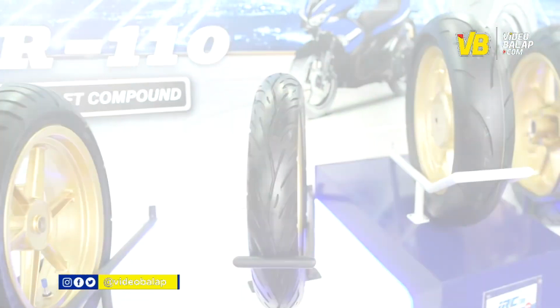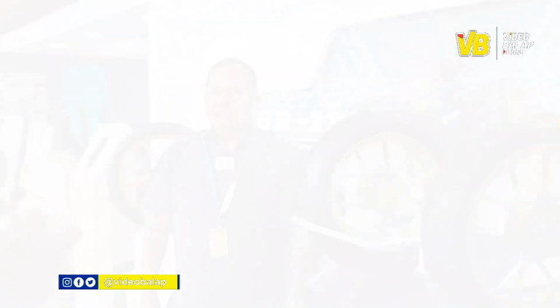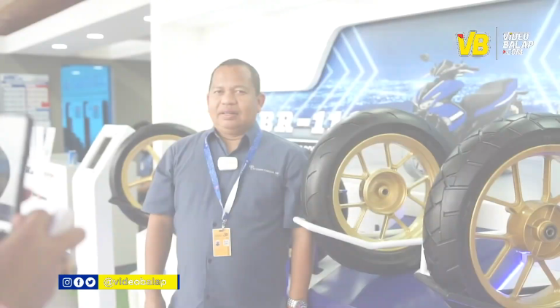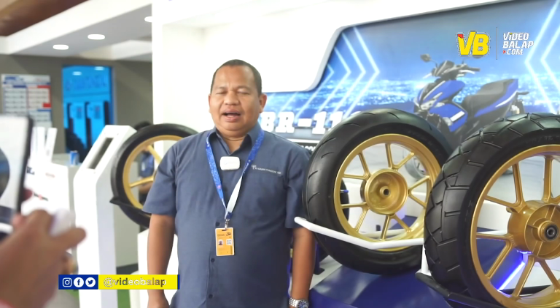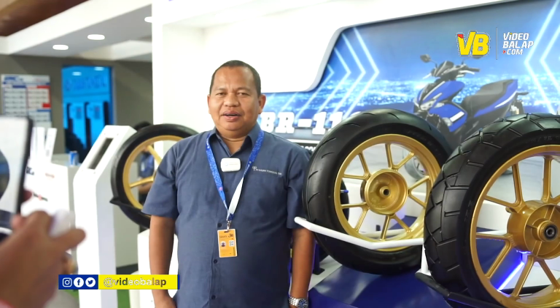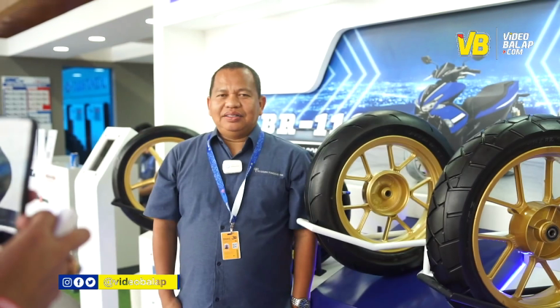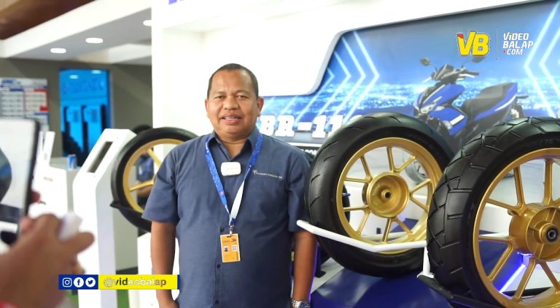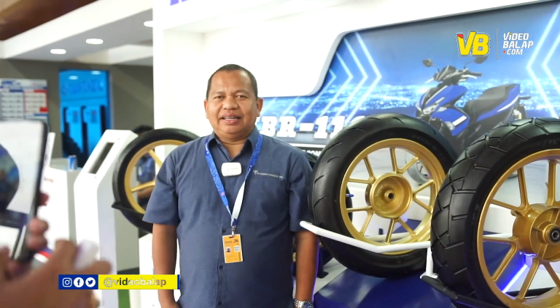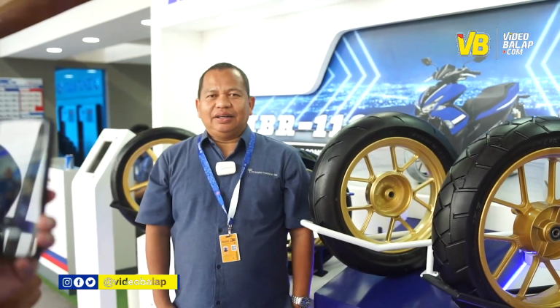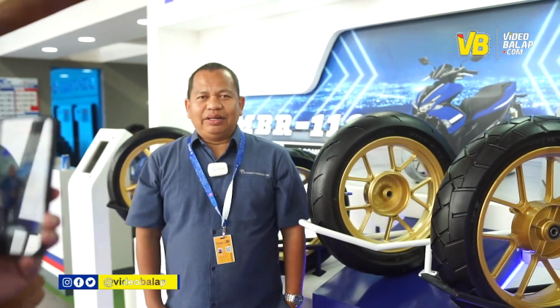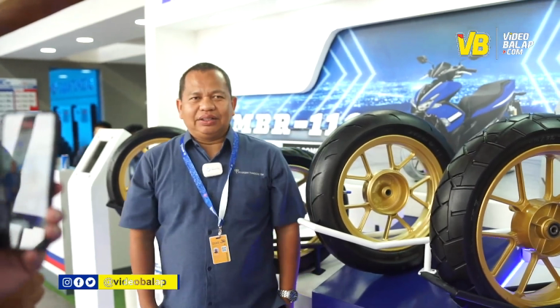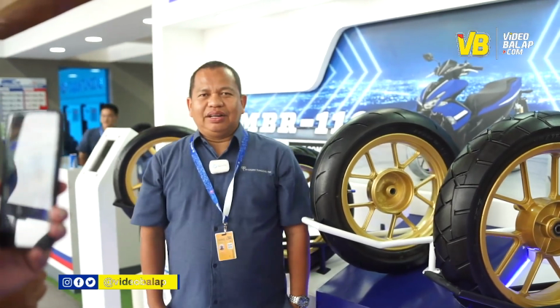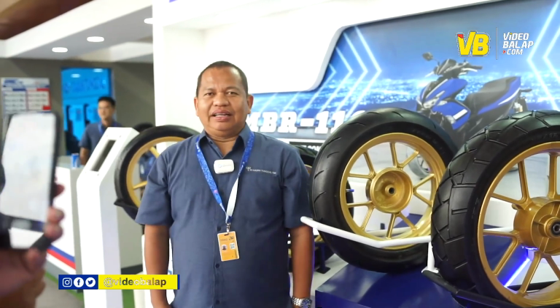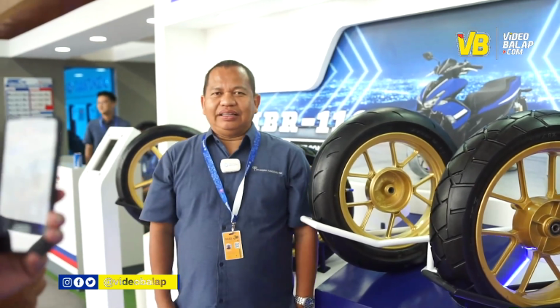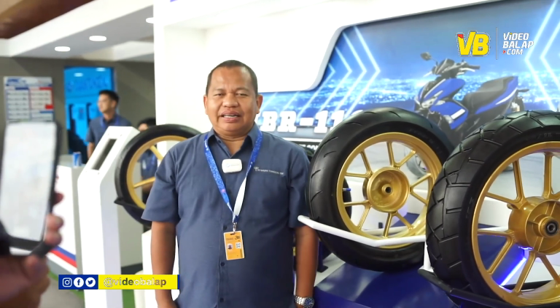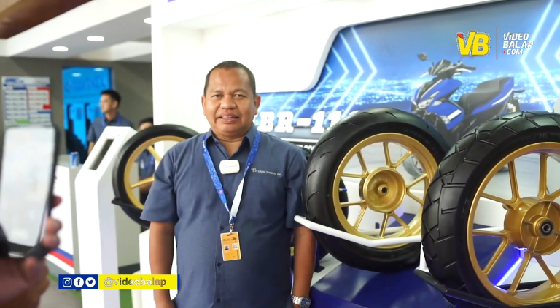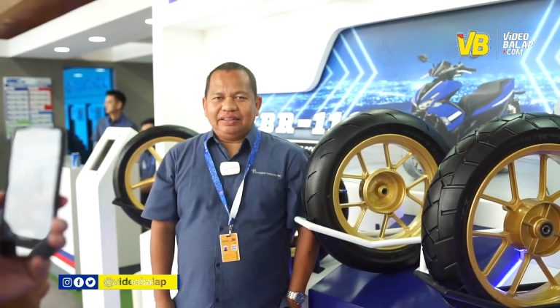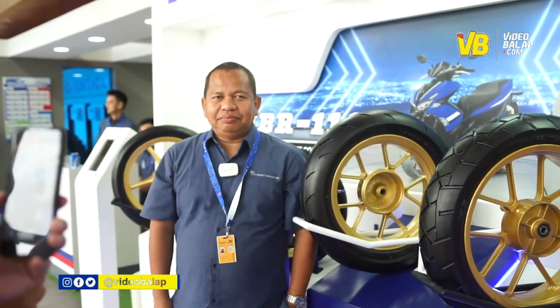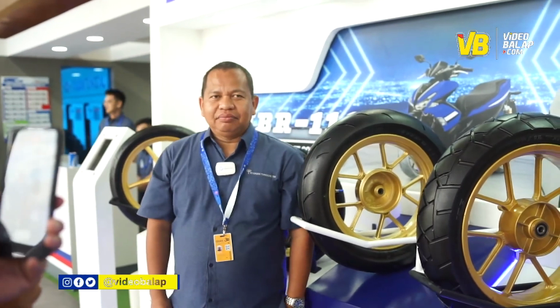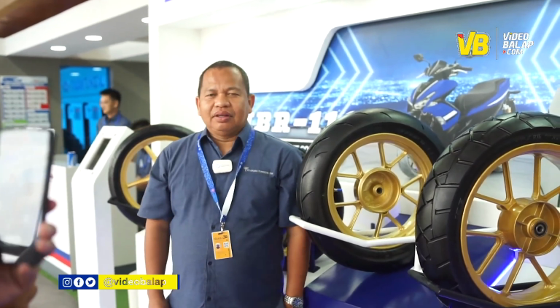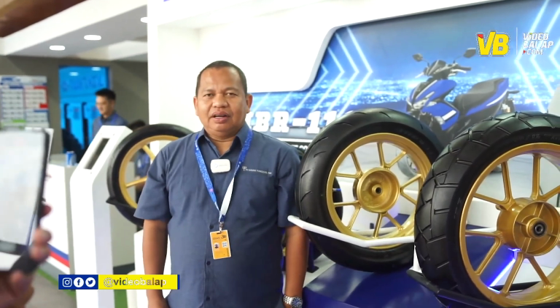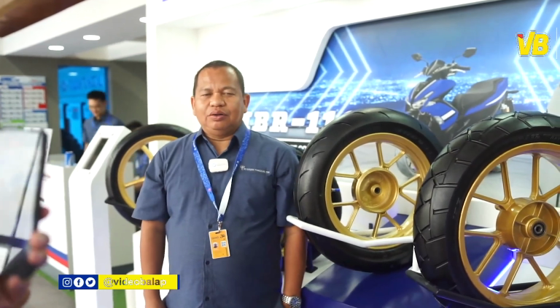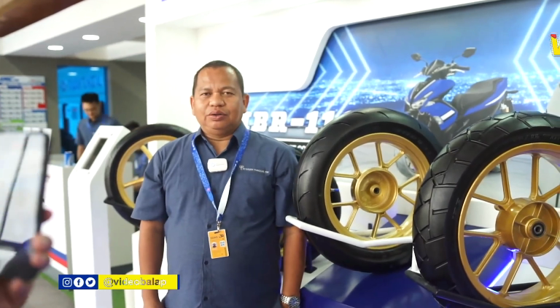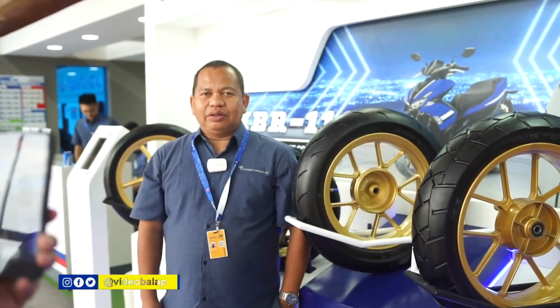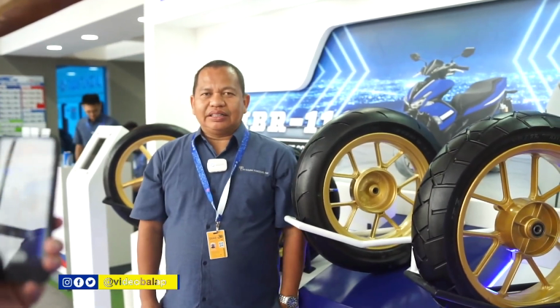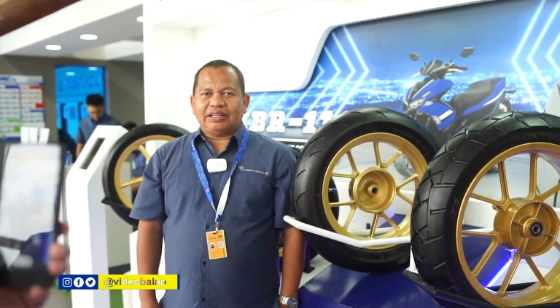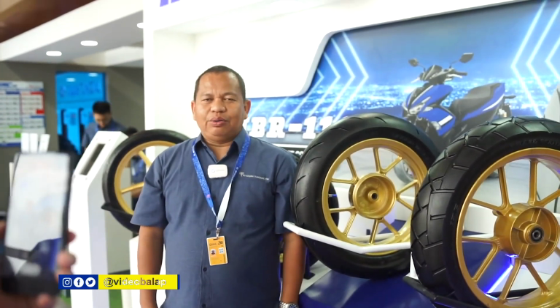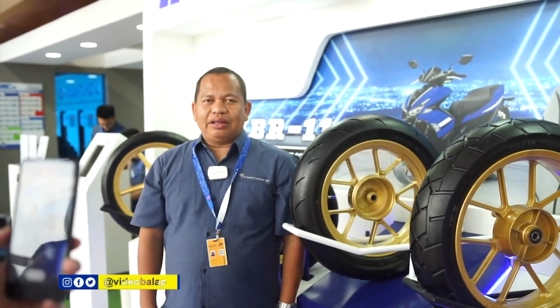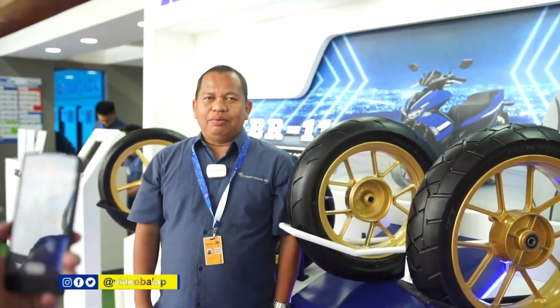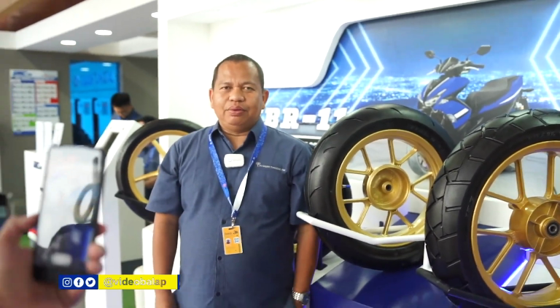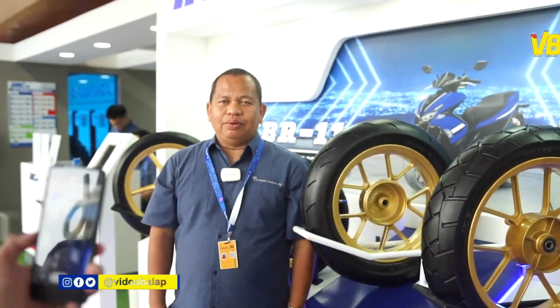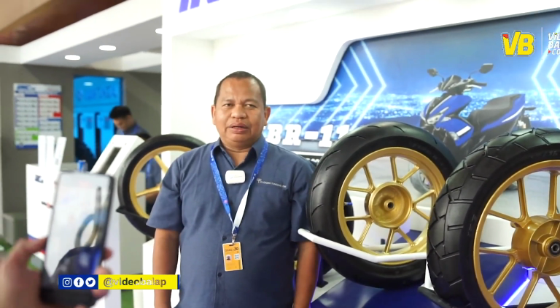Hello, saya Dodianto dari IRC. Selamat datang di GIAS 2023.